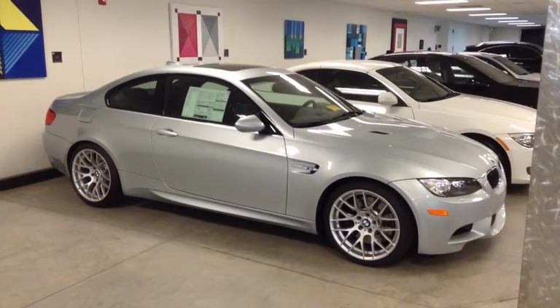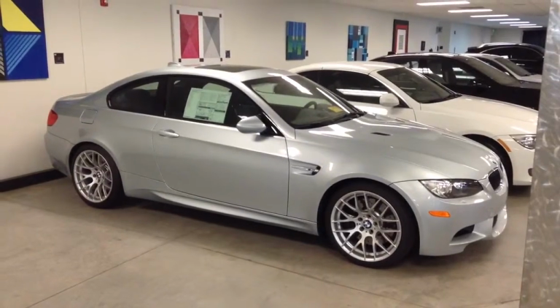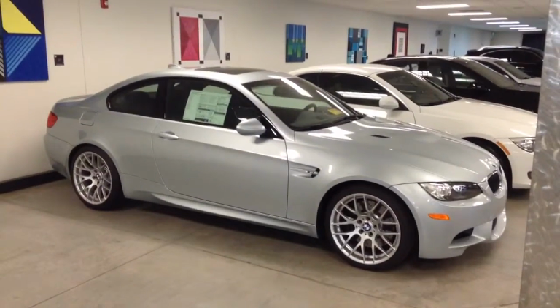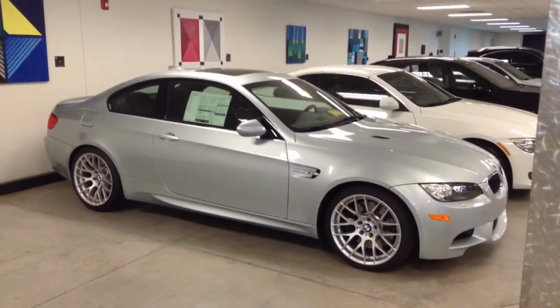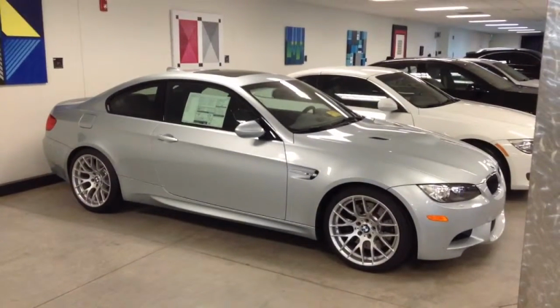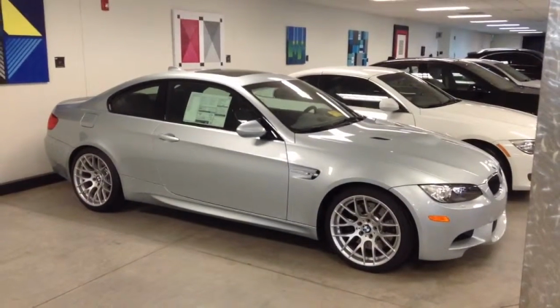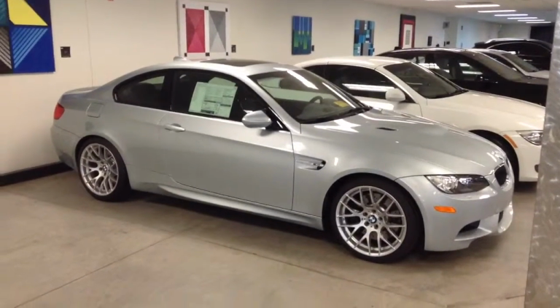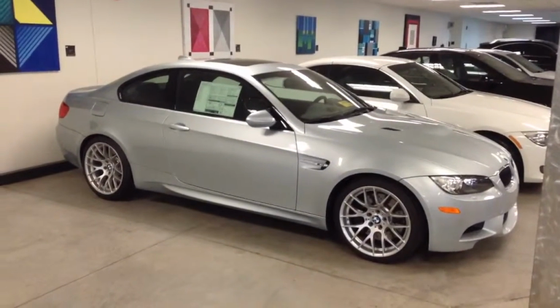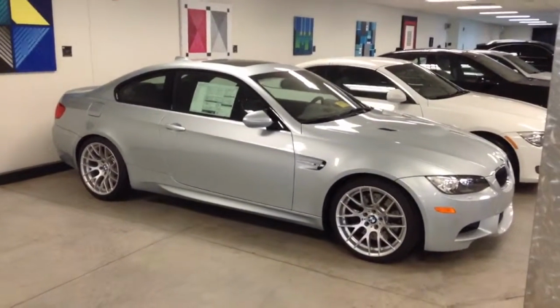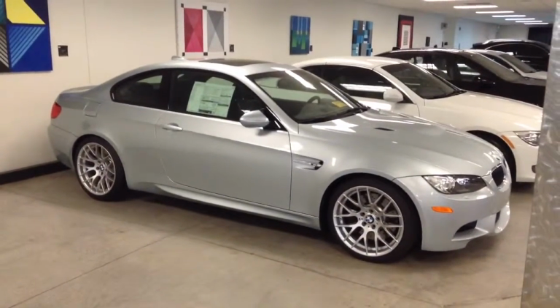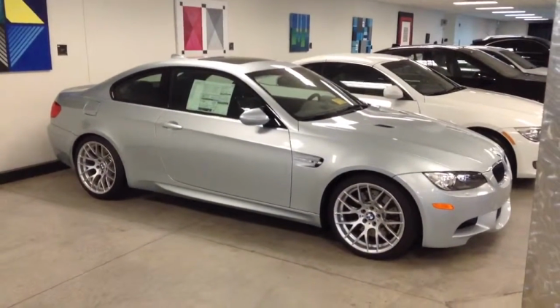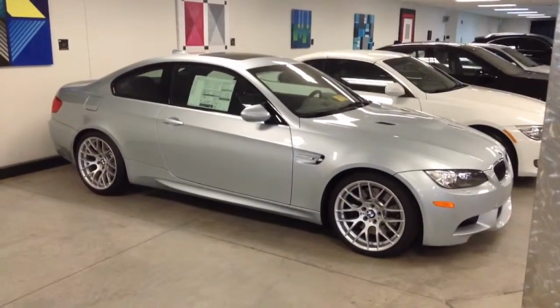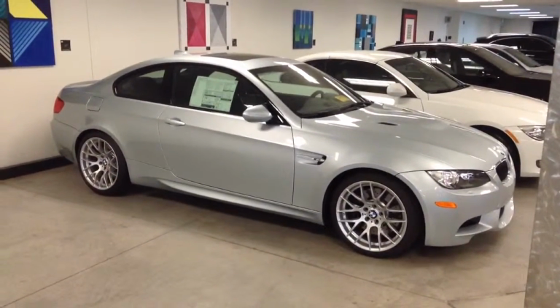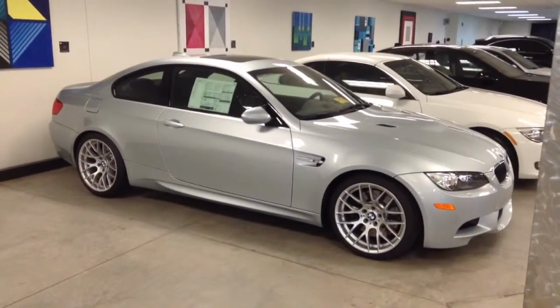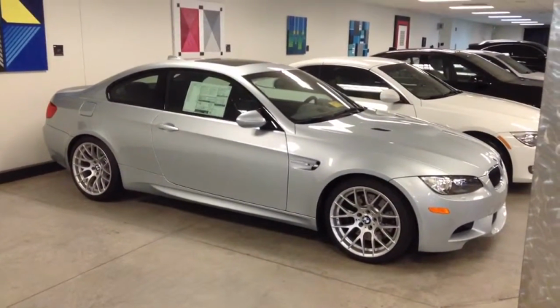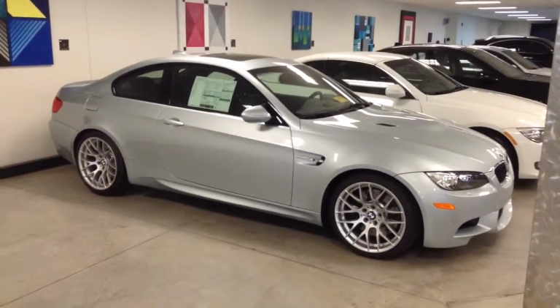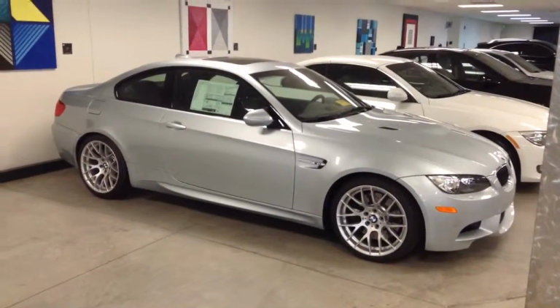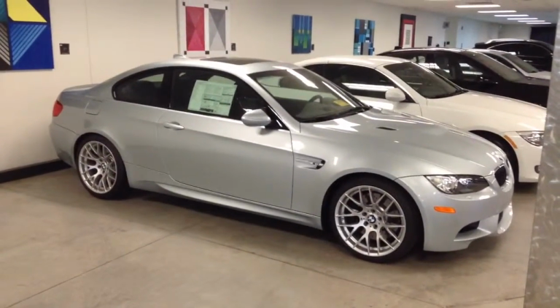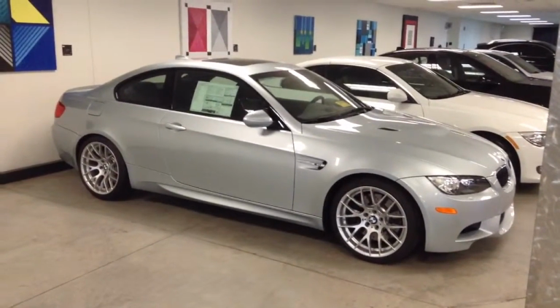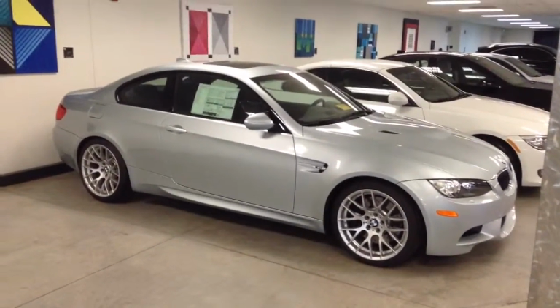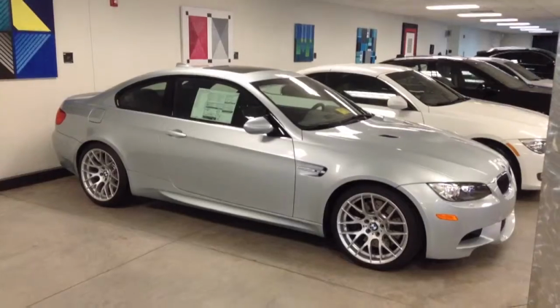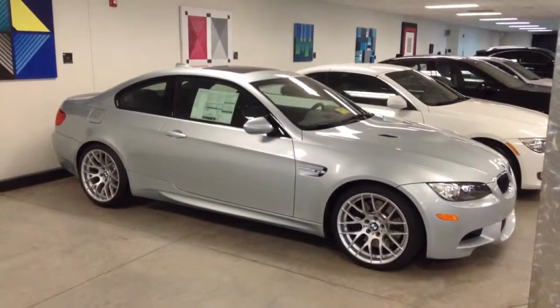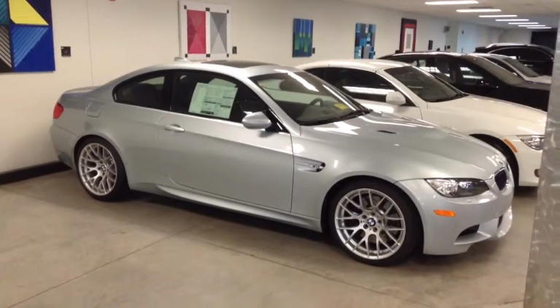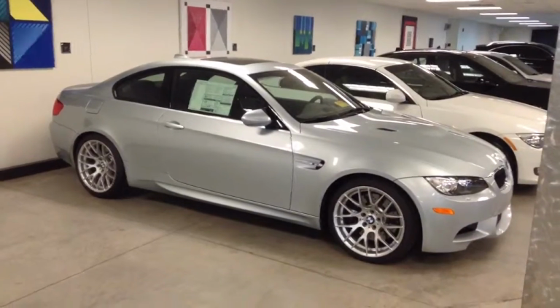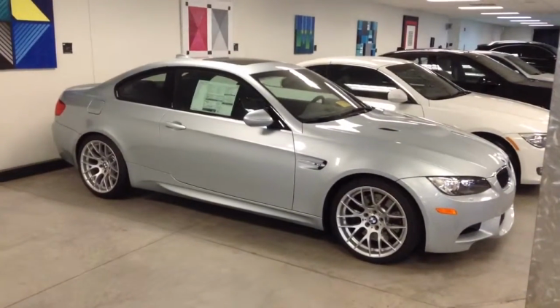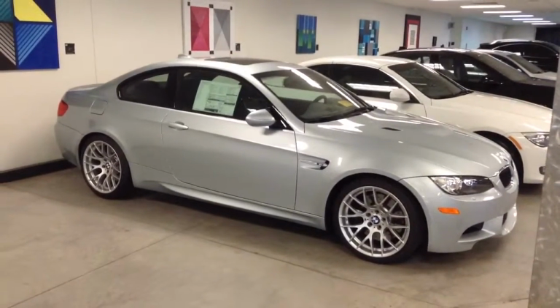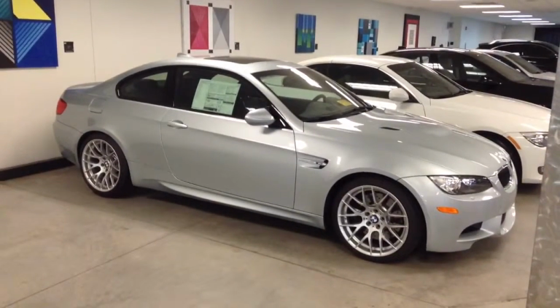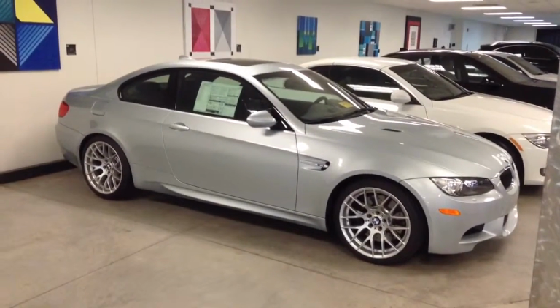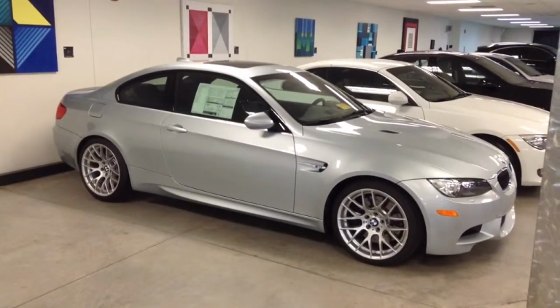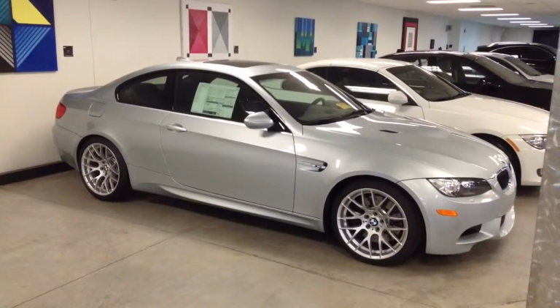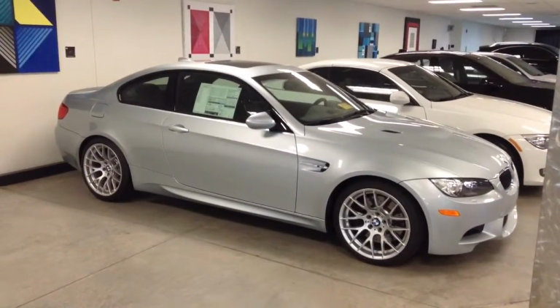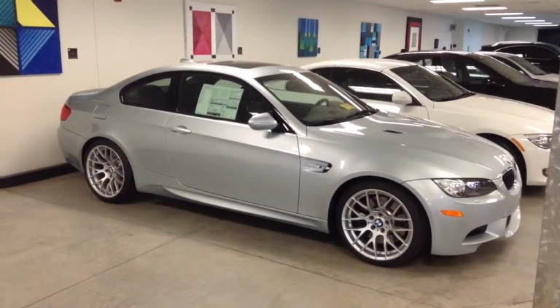We'll have to talk about that a little bit. But there's the car — looks nice. Made it here well and in good shape, no problems with shipping.